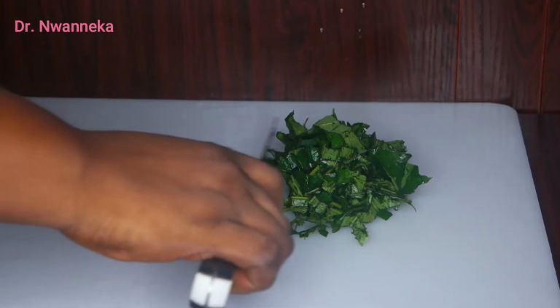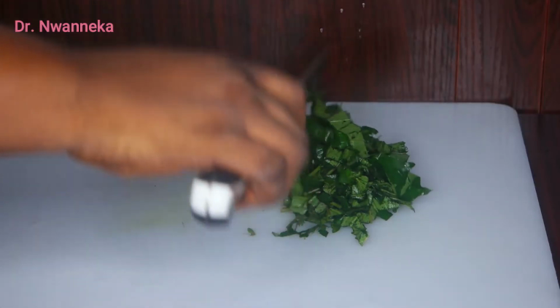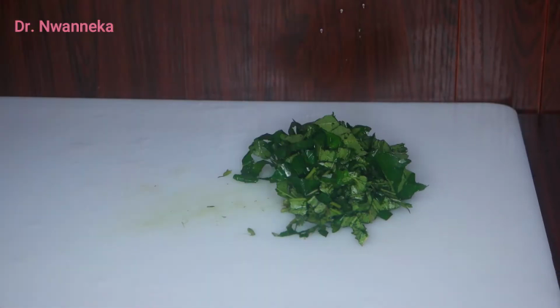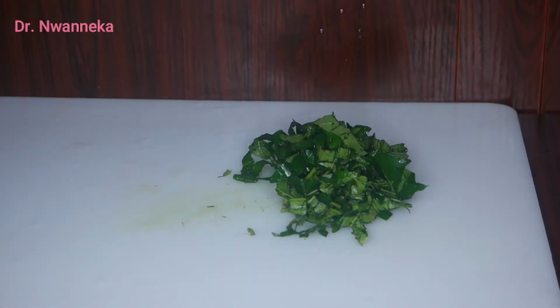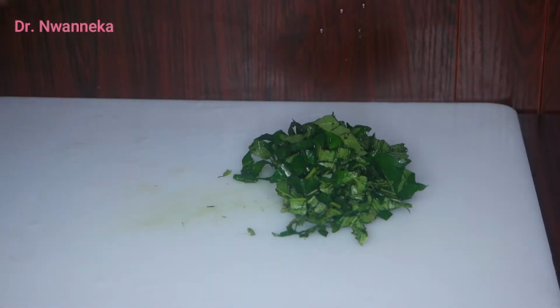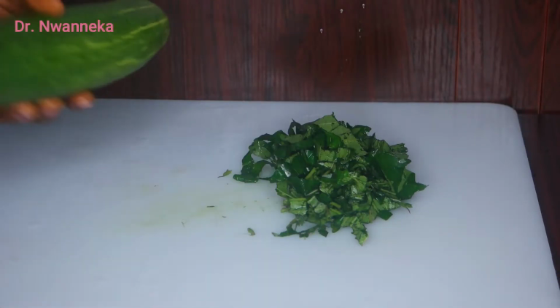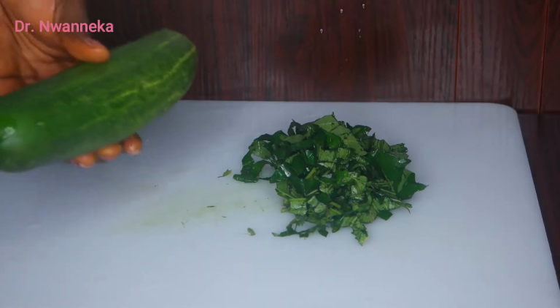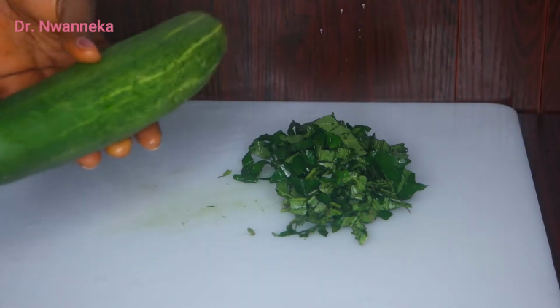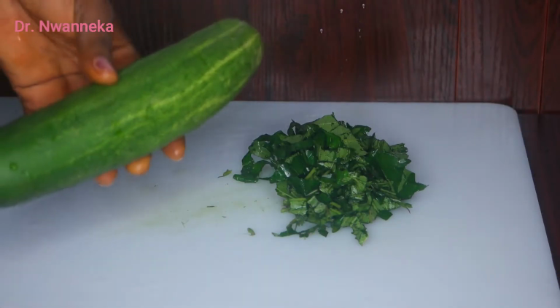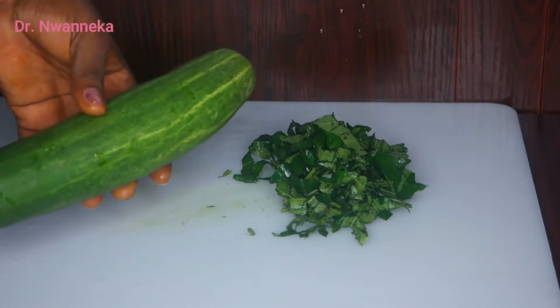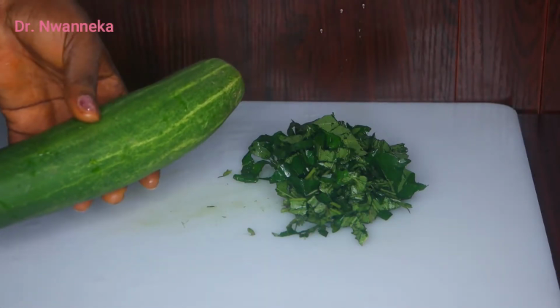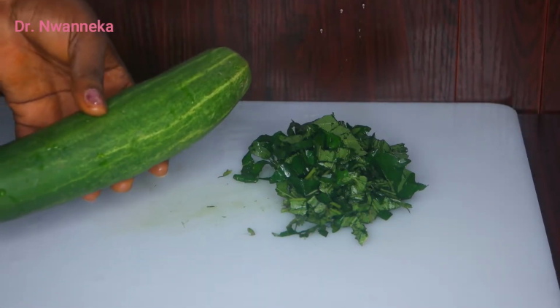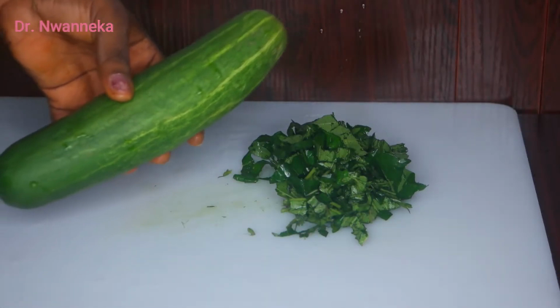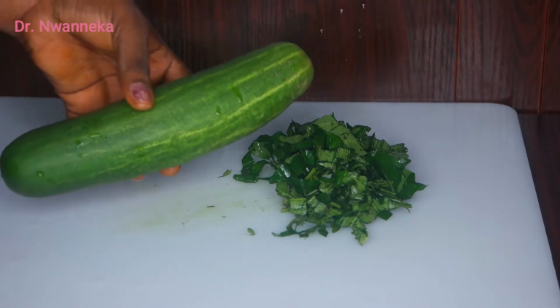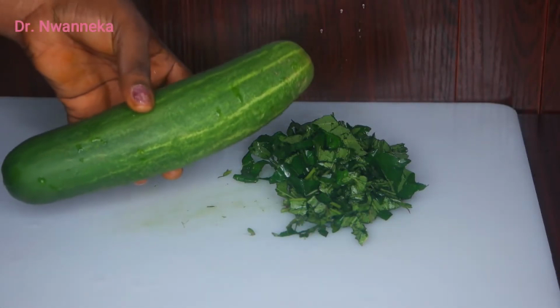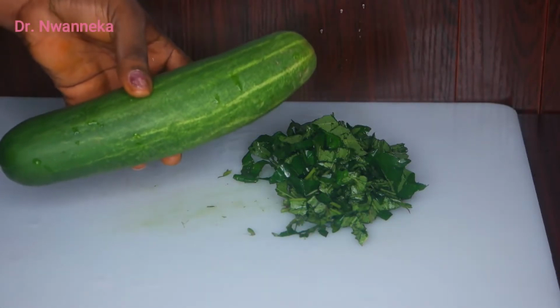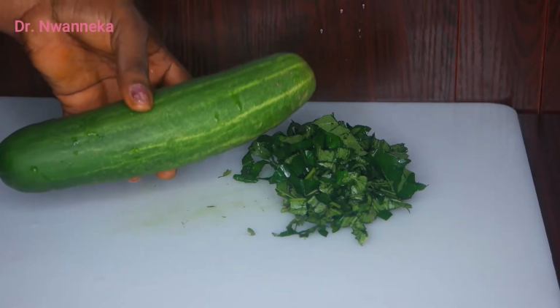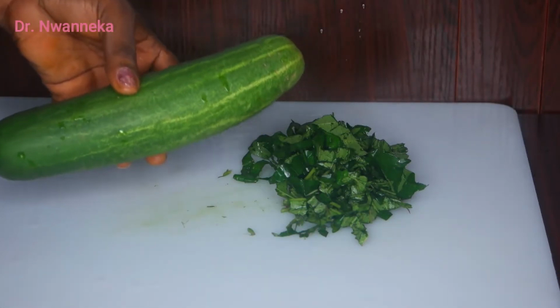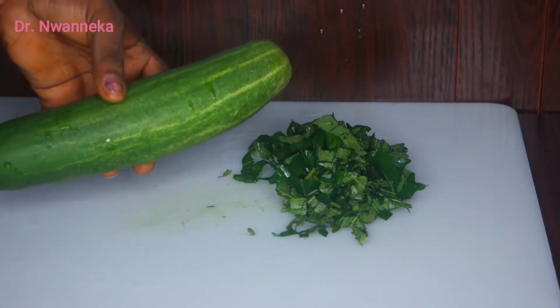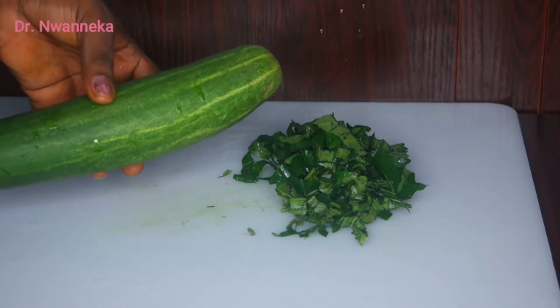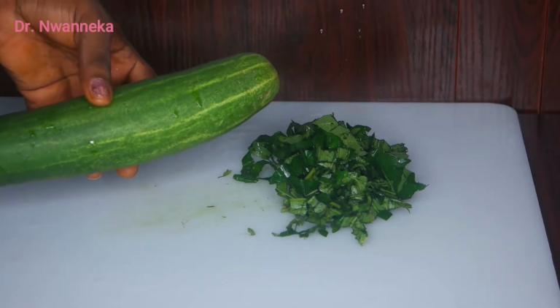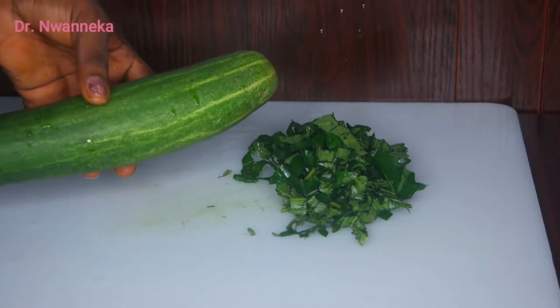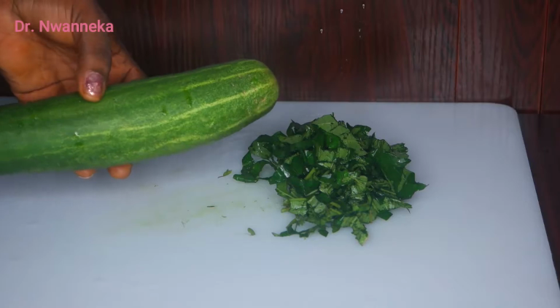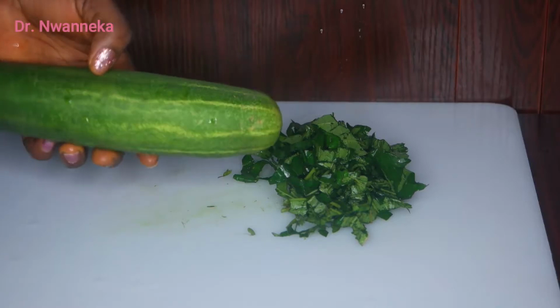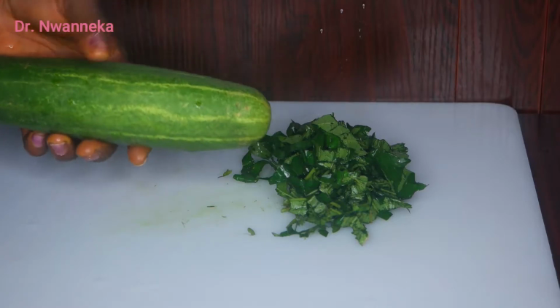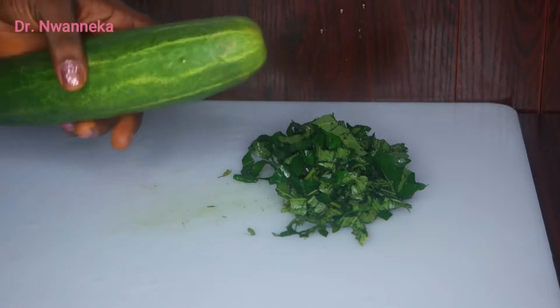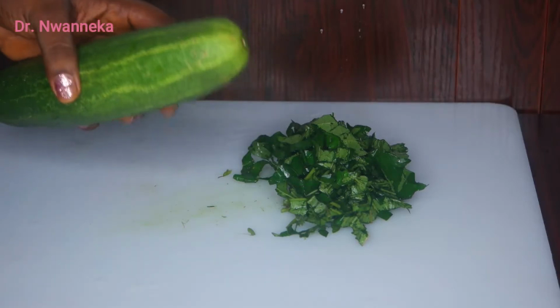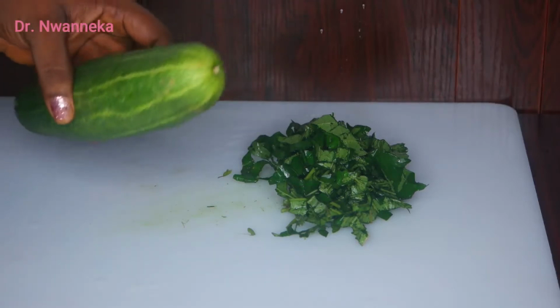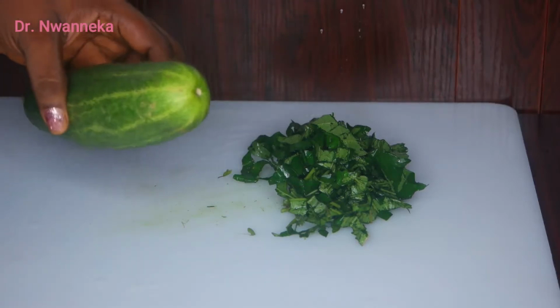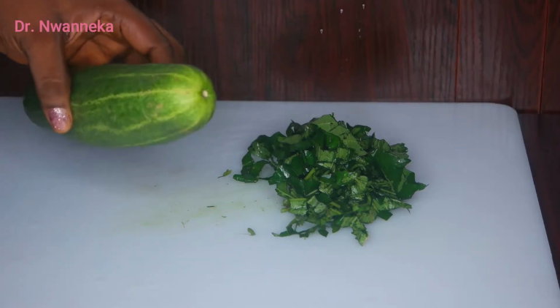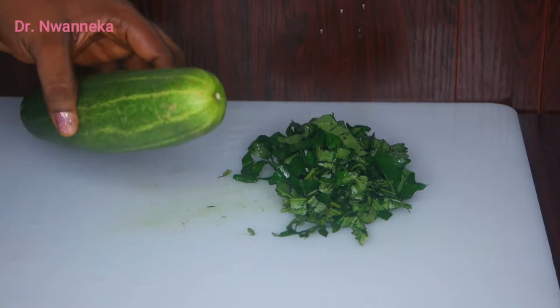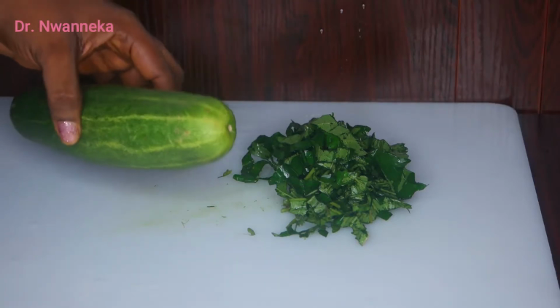The next ingredient we're going to be using is a big-size cucumber. Cucumber is very, very good for you.